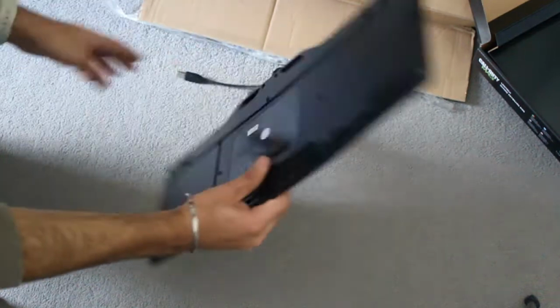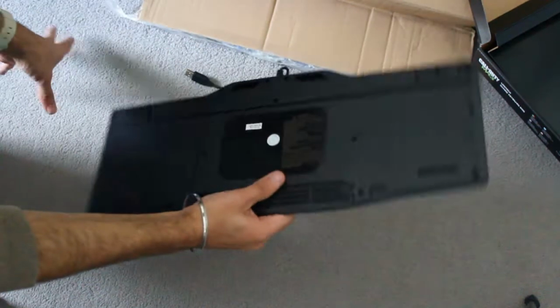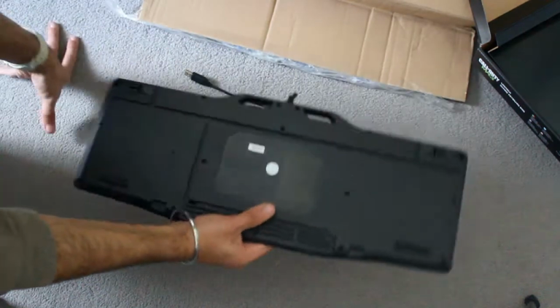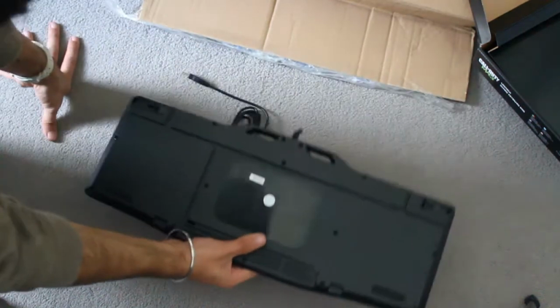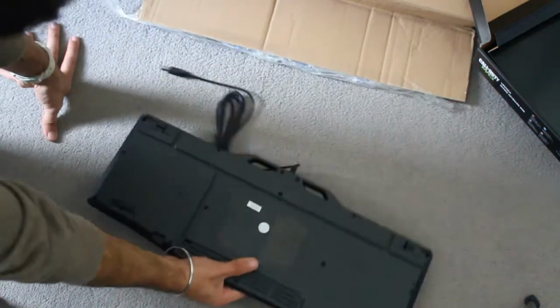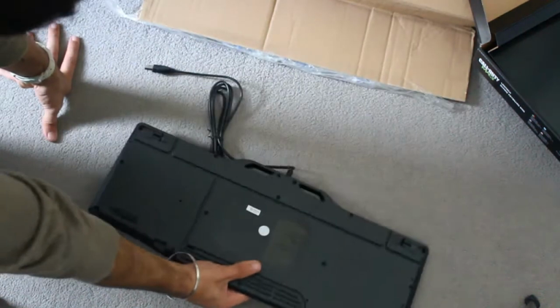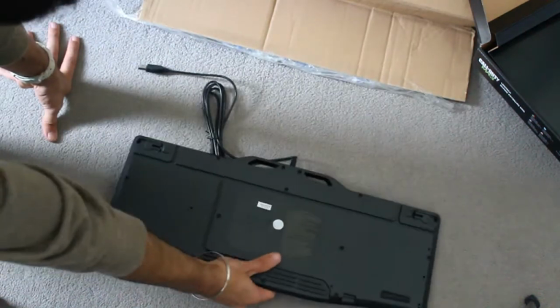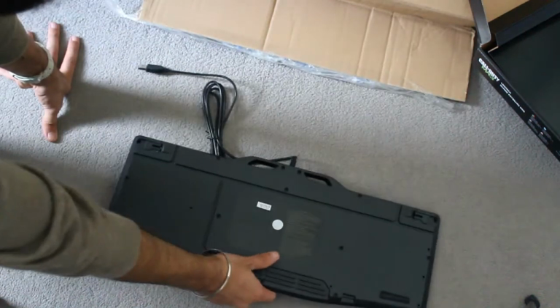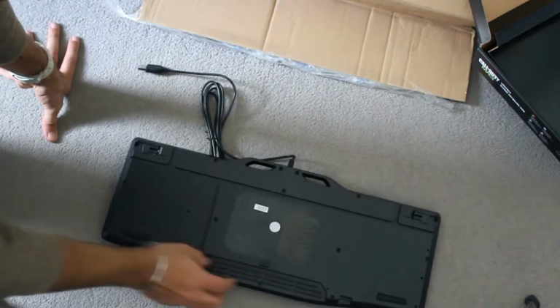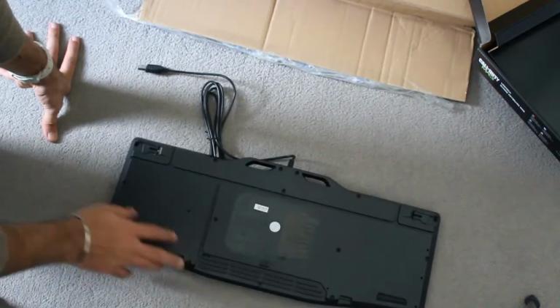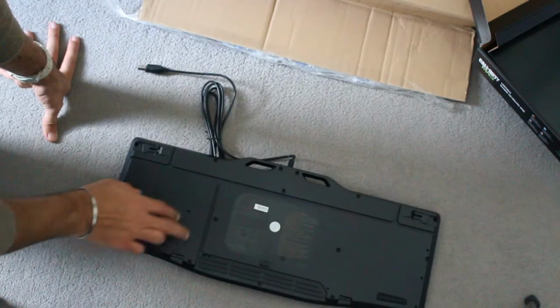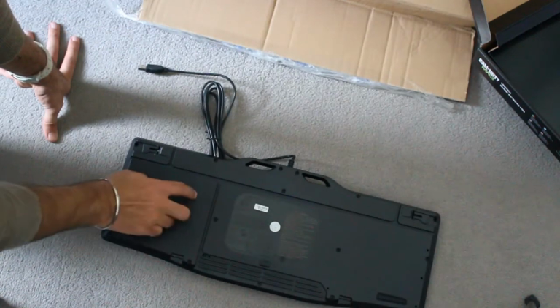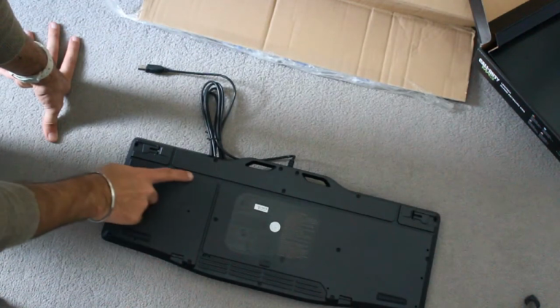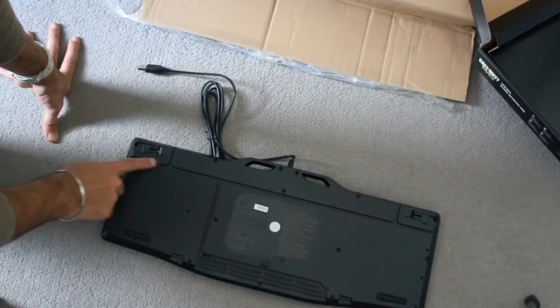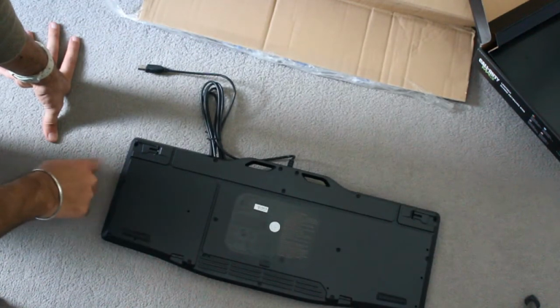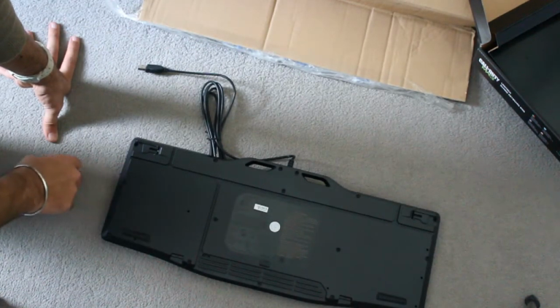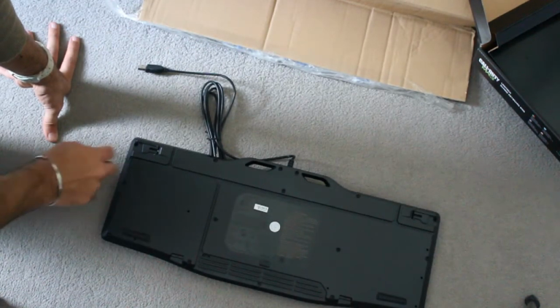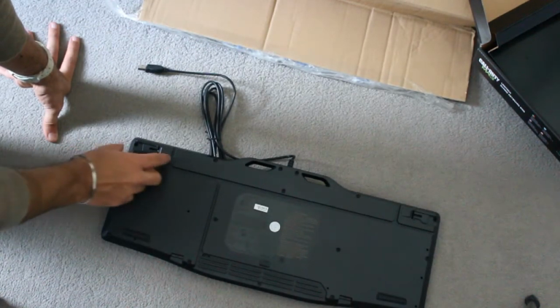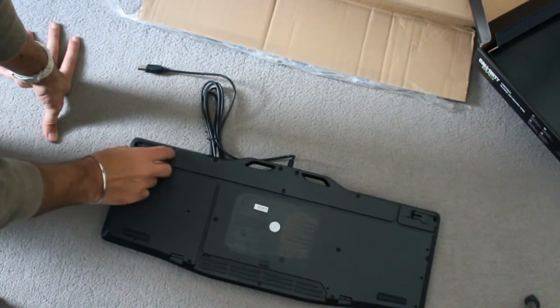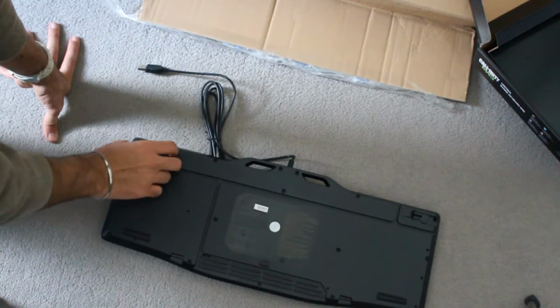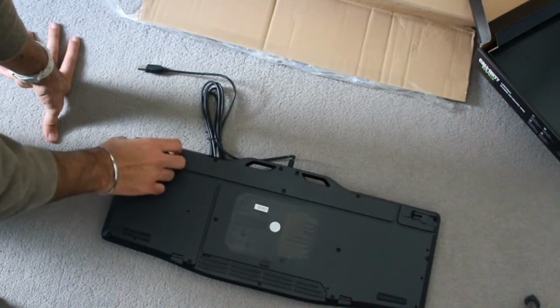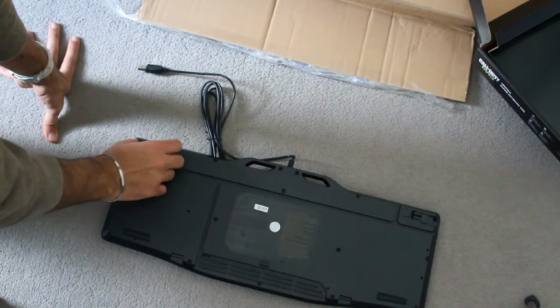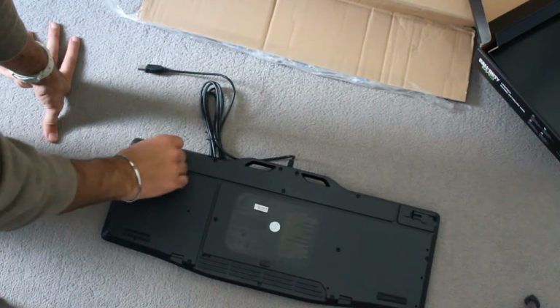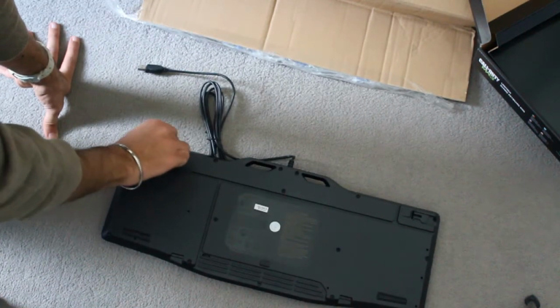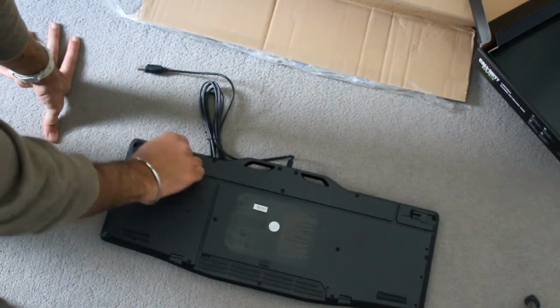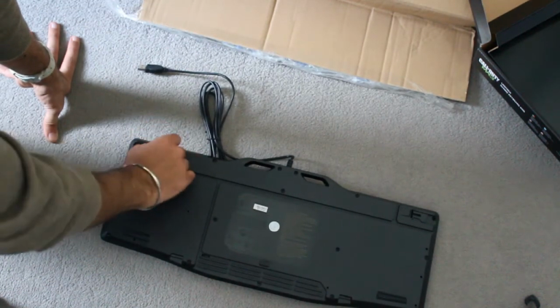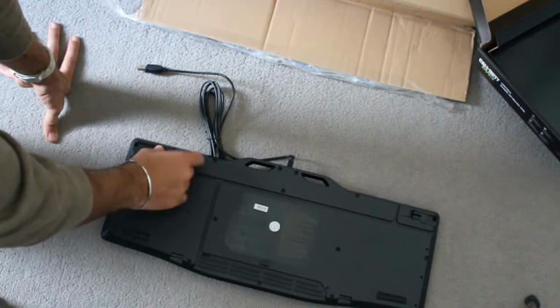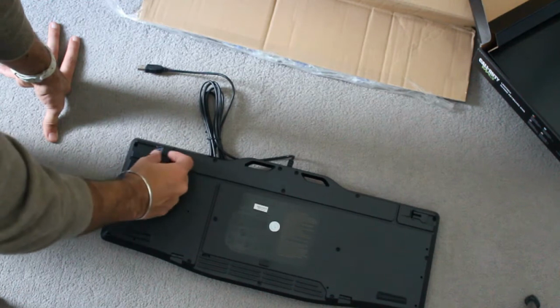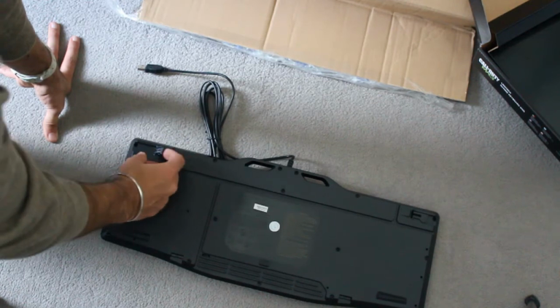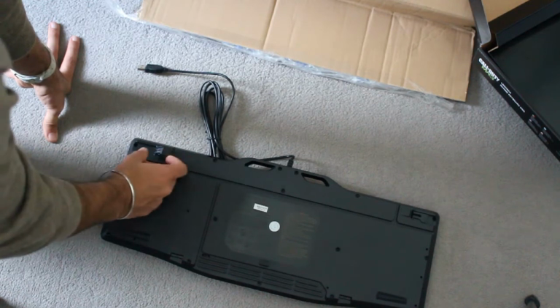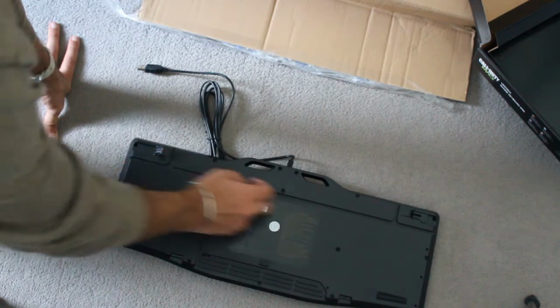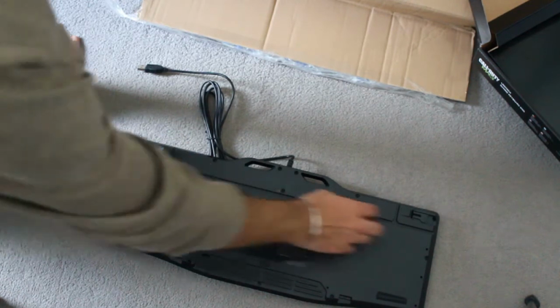One of the good features of this keyboard is the cable routing. The feet are quite solid when it sits on my table.